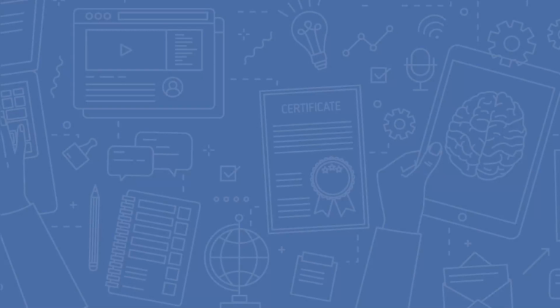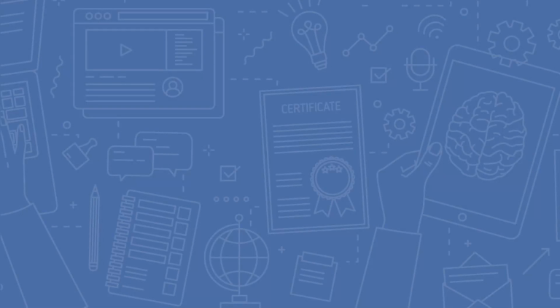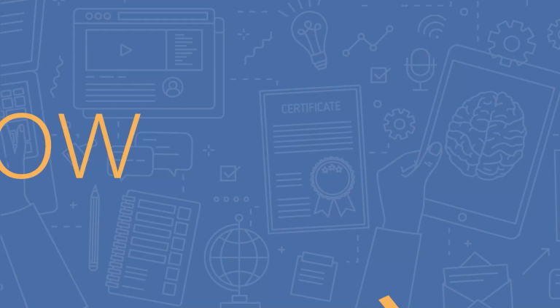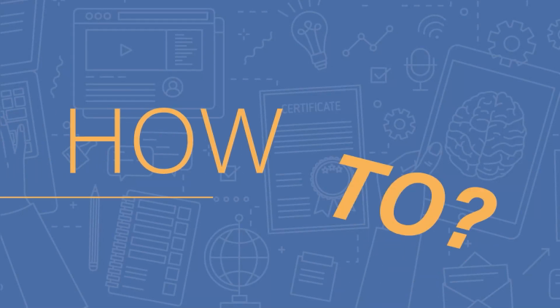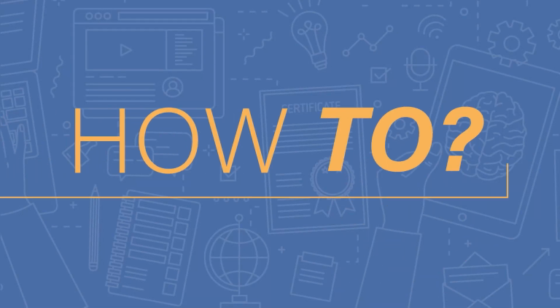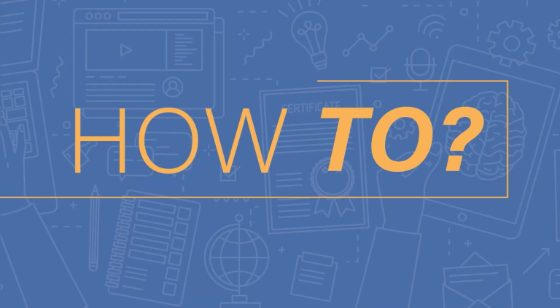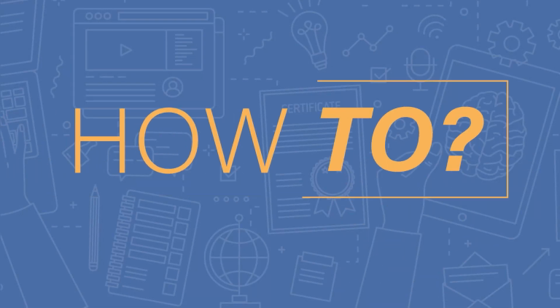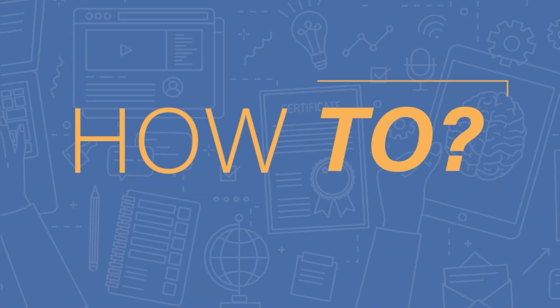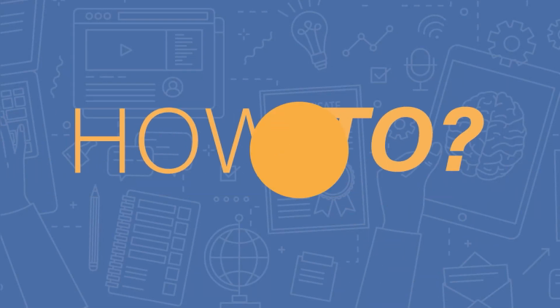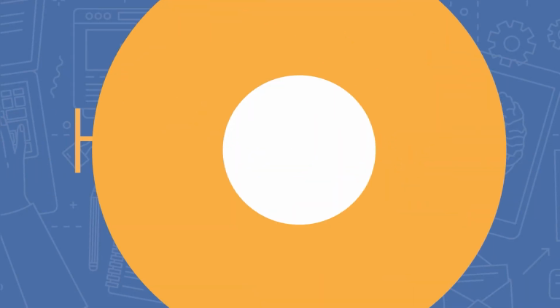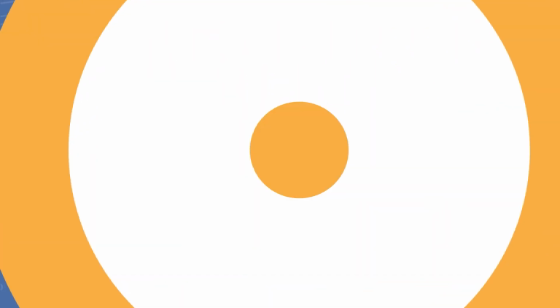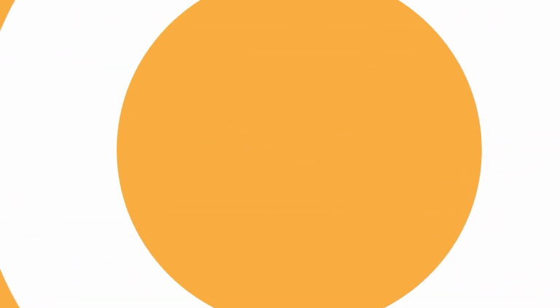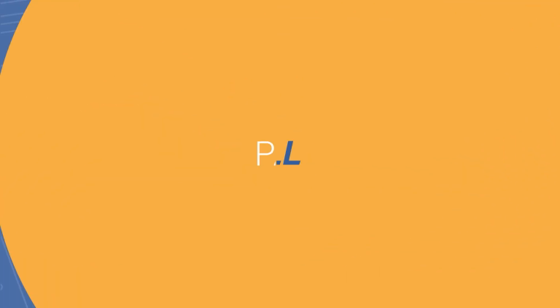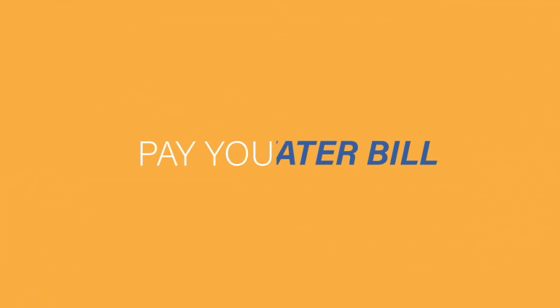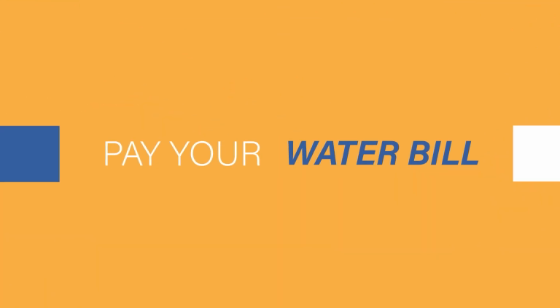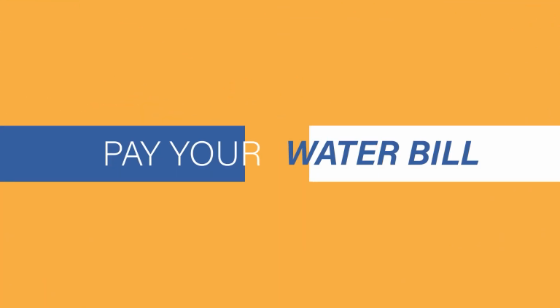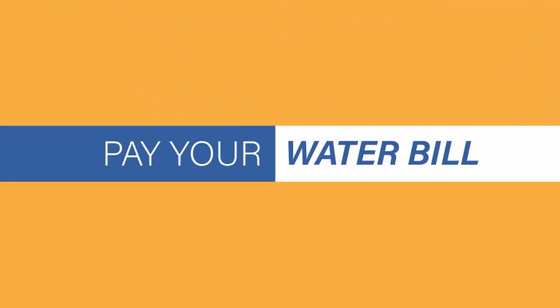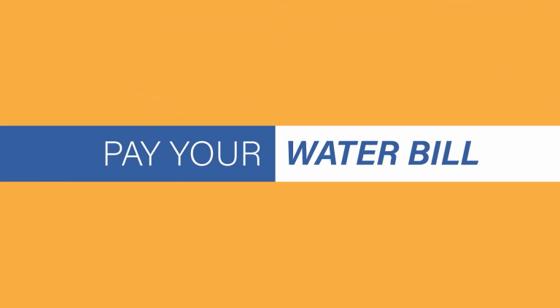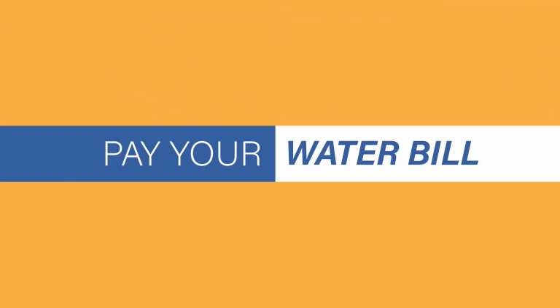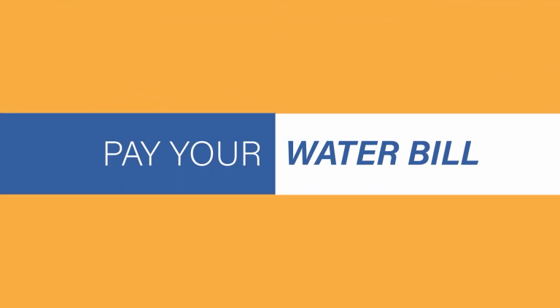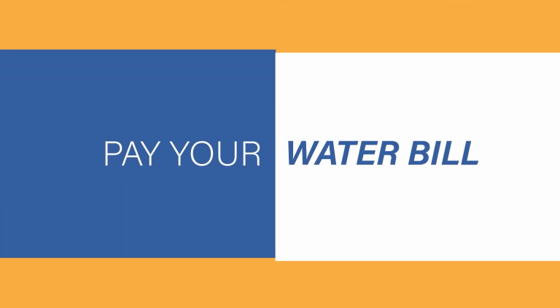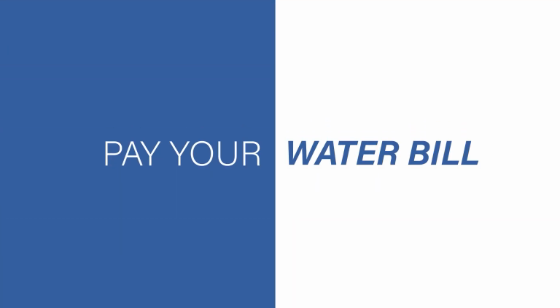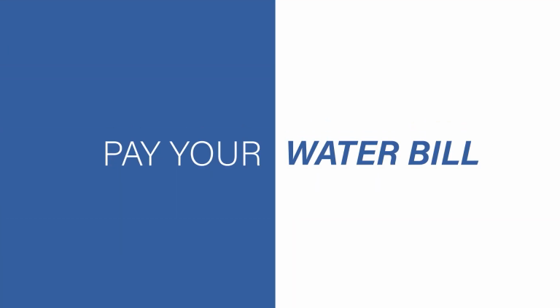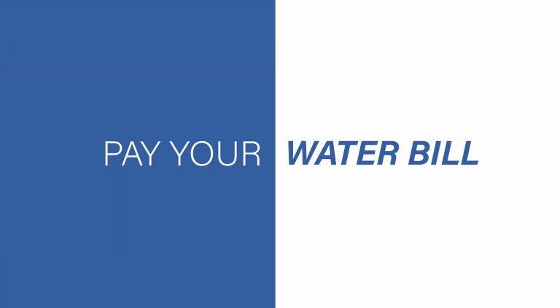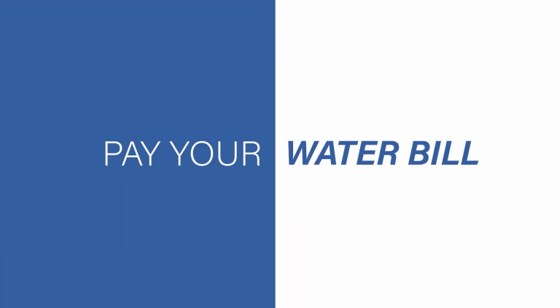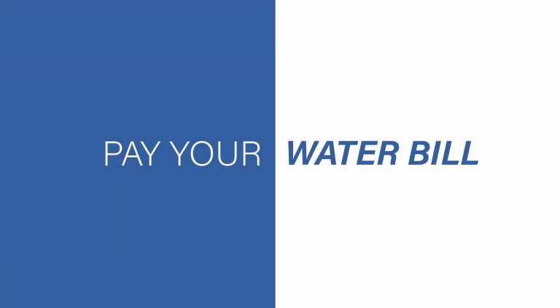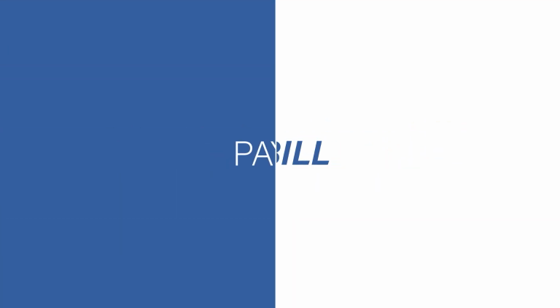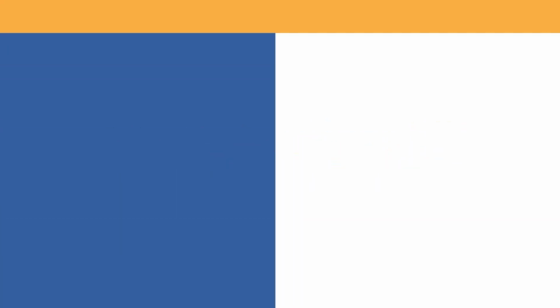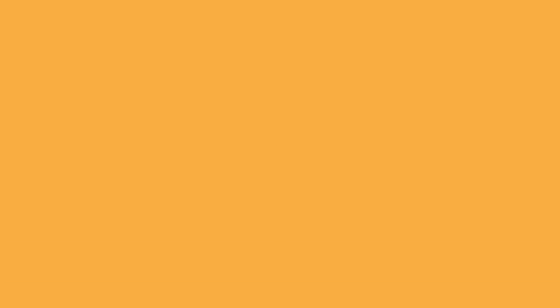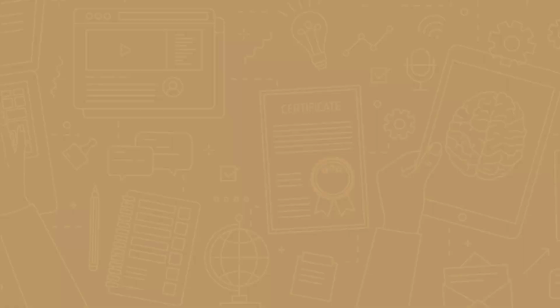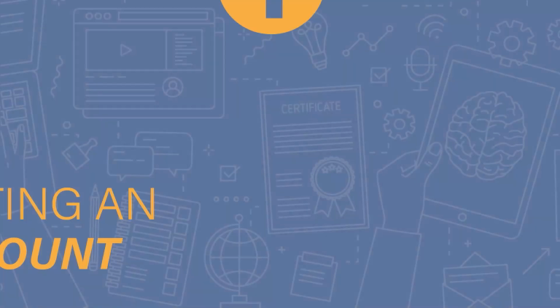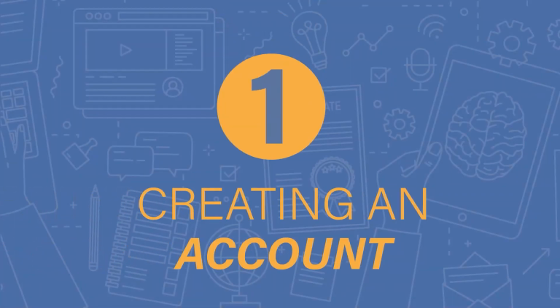Wondering how to pay your water bill? Don't worry, we got you! First, you will need to create an account.